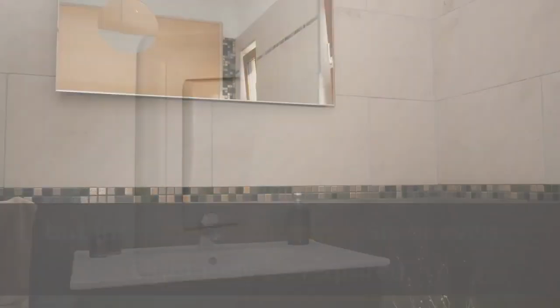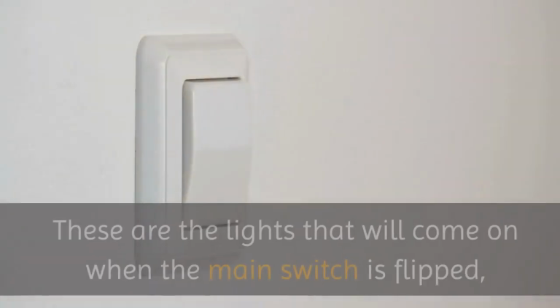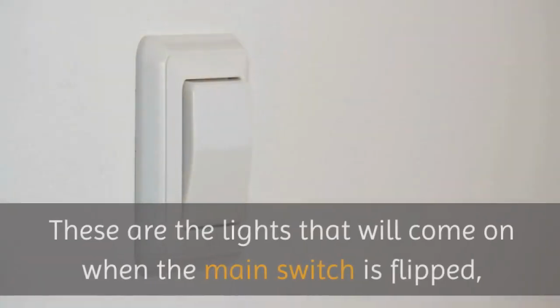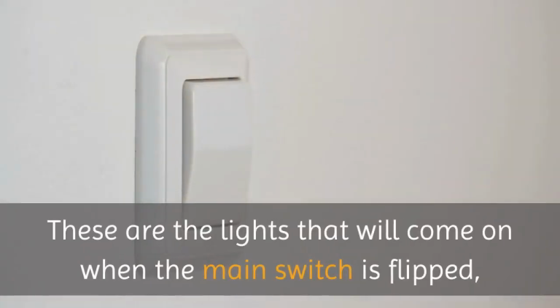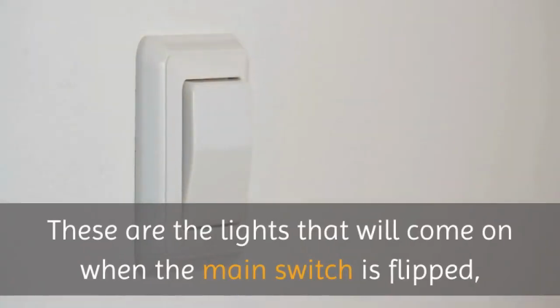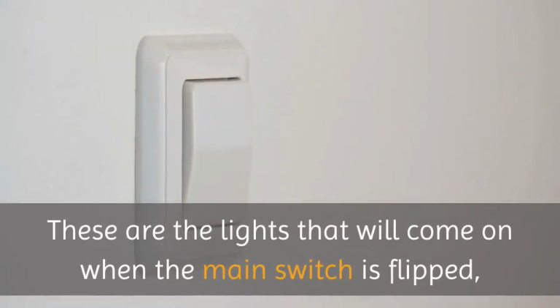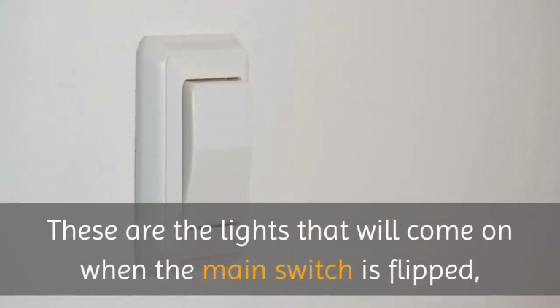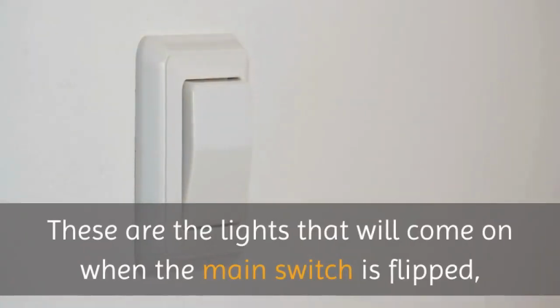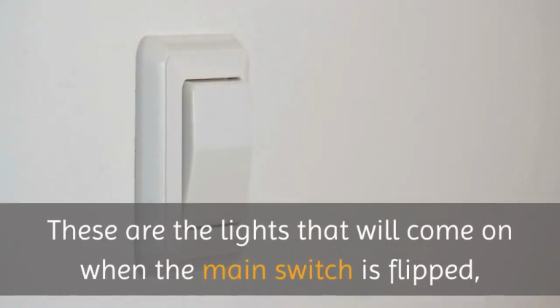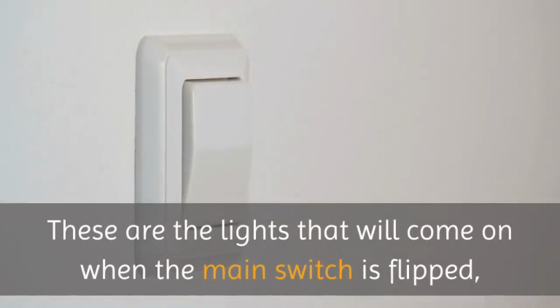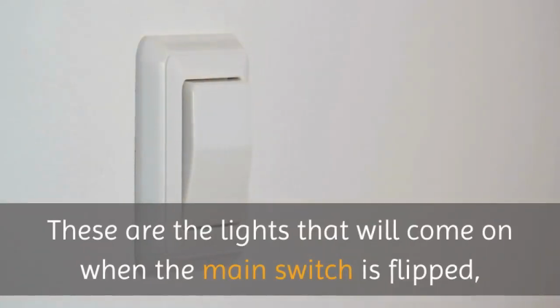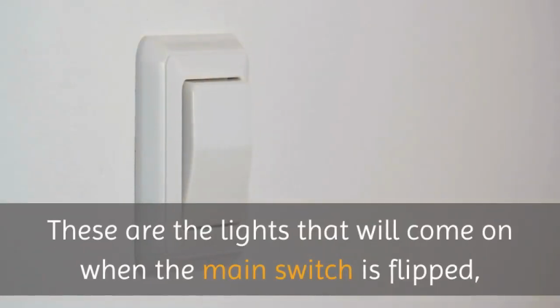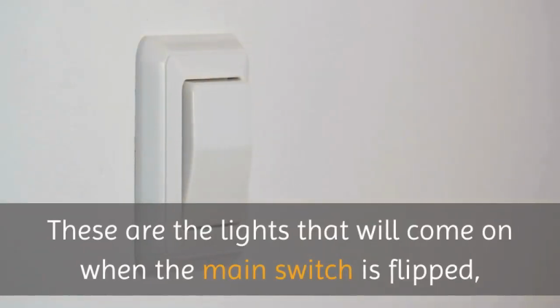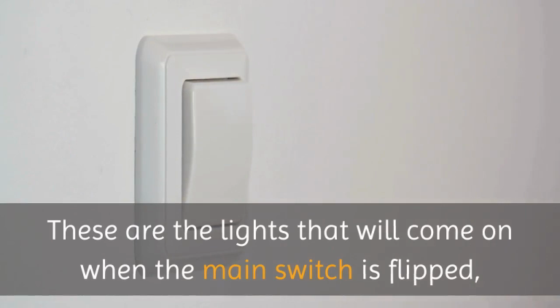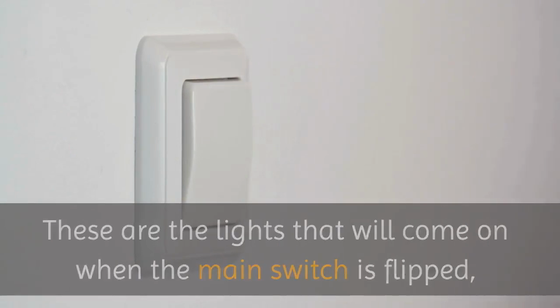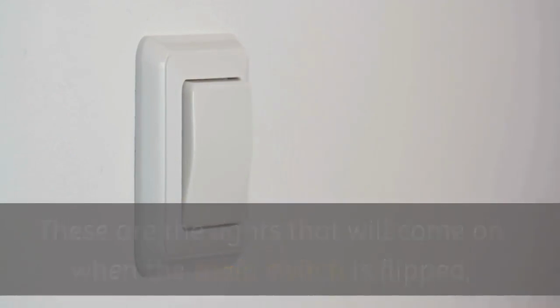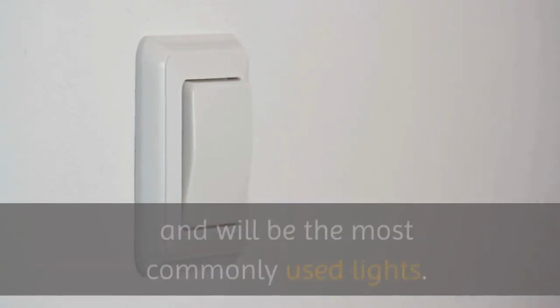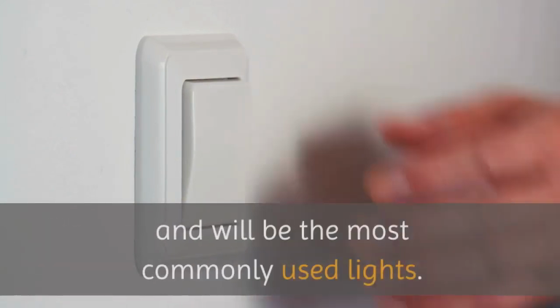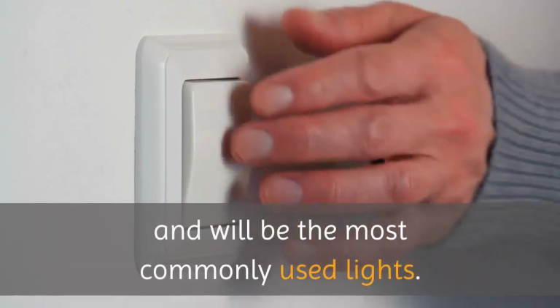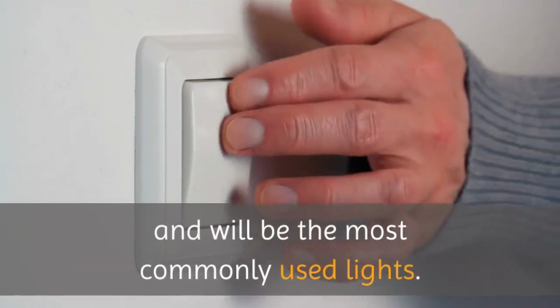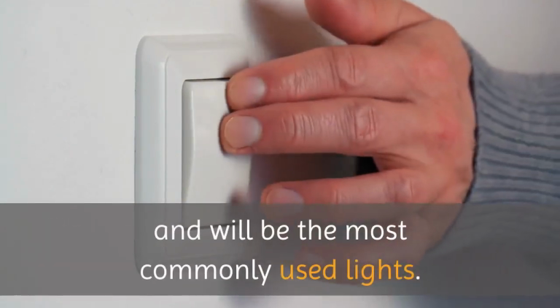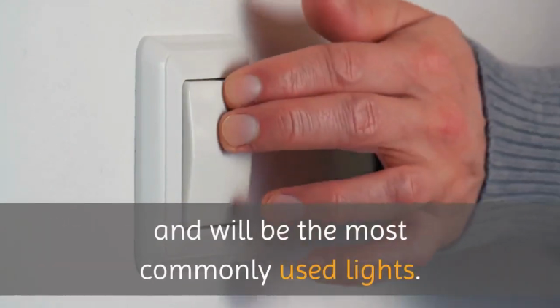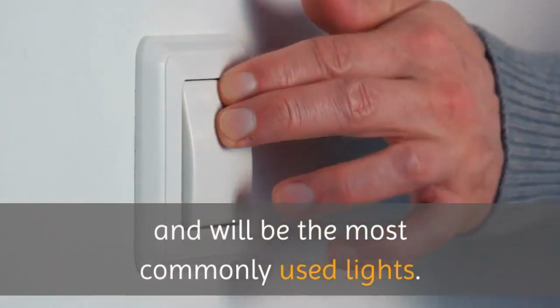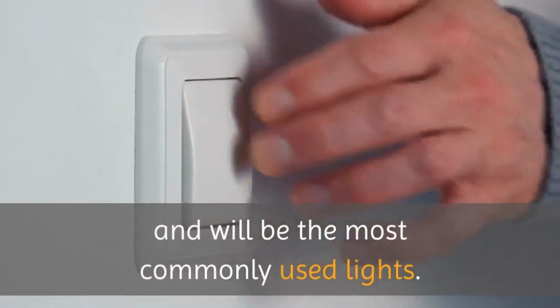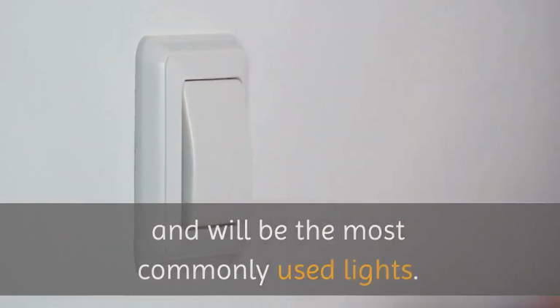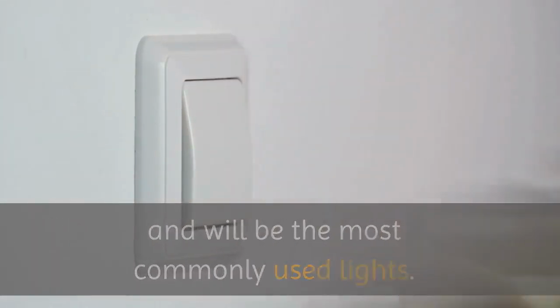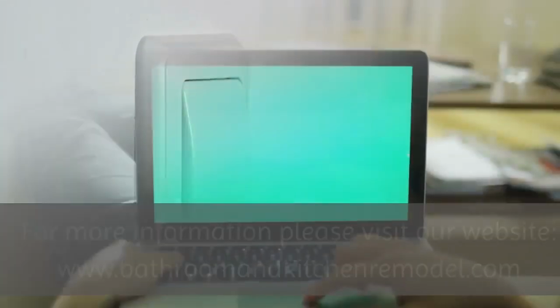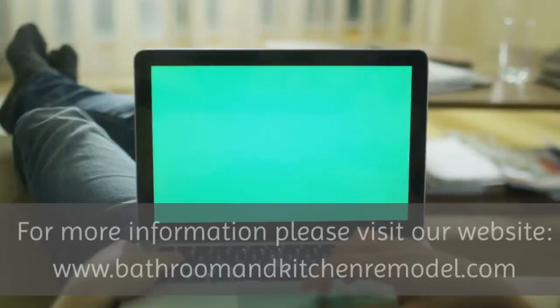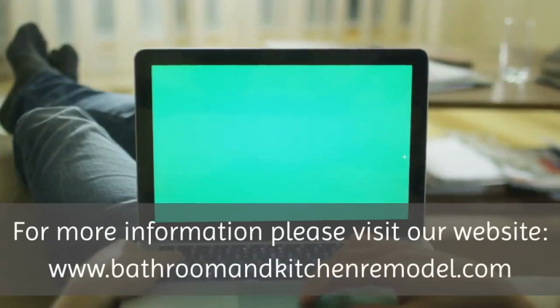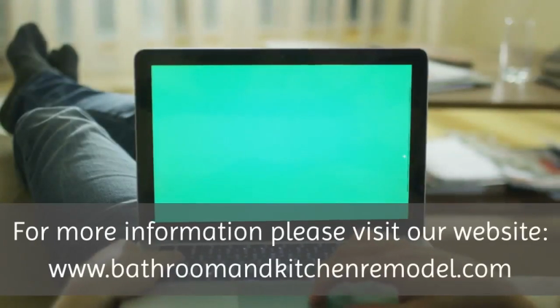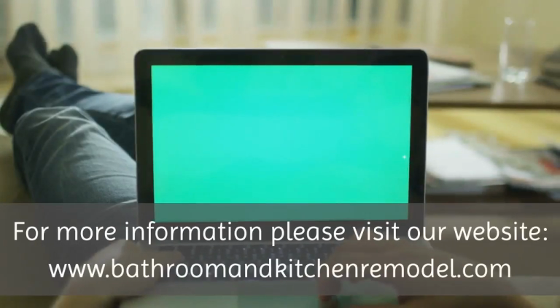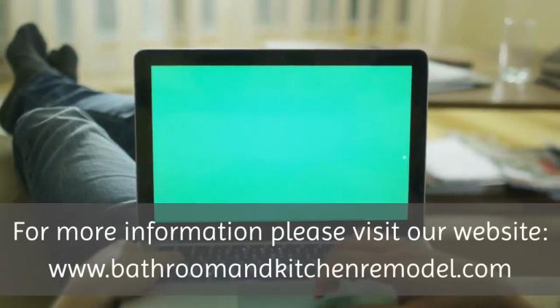These are the lights that will come on when the main switch is flipped and will be the most commonly used lights.